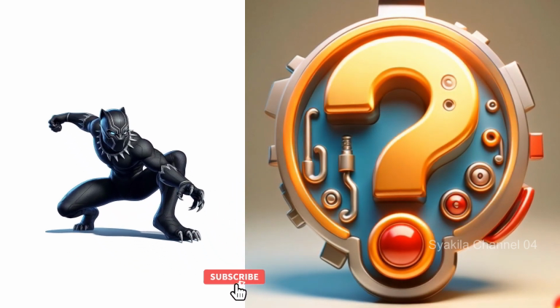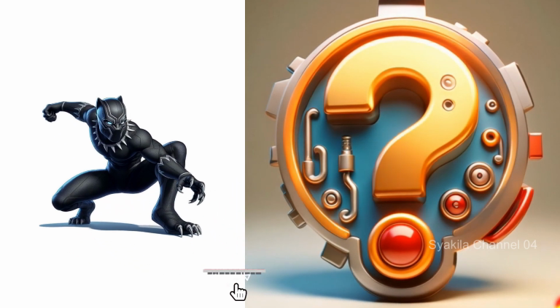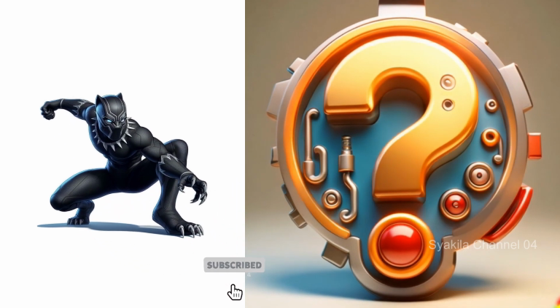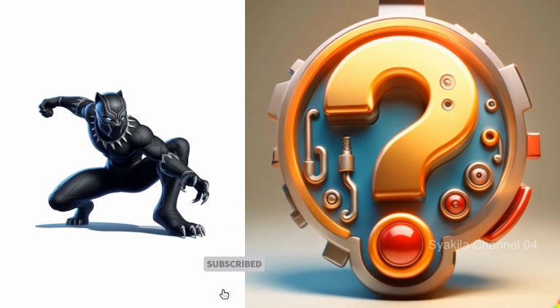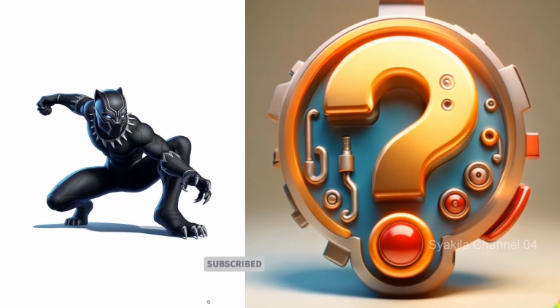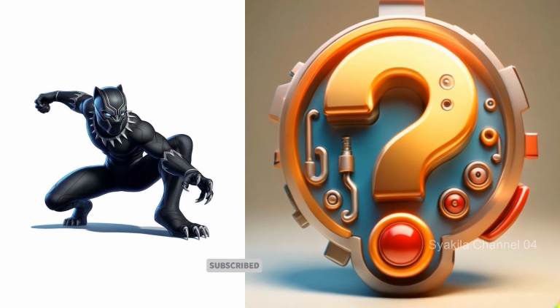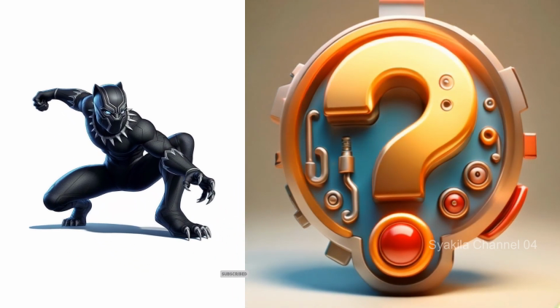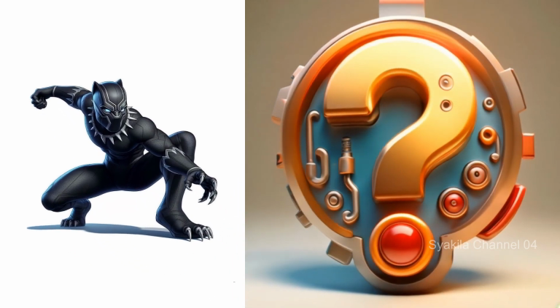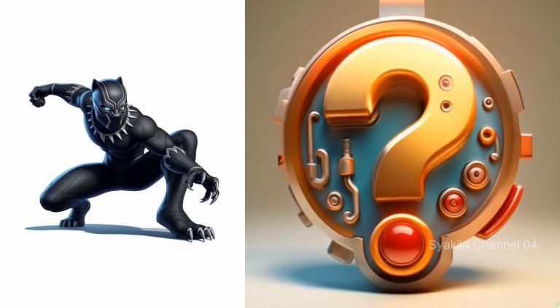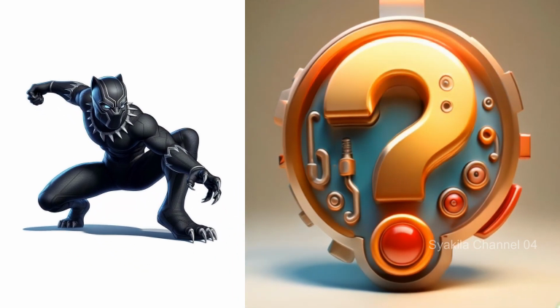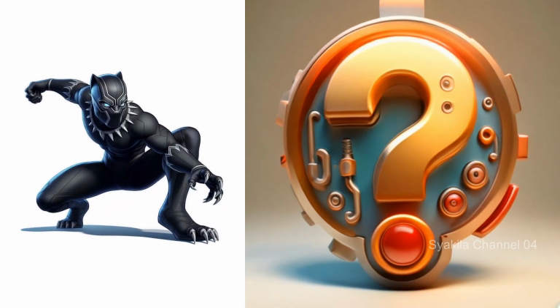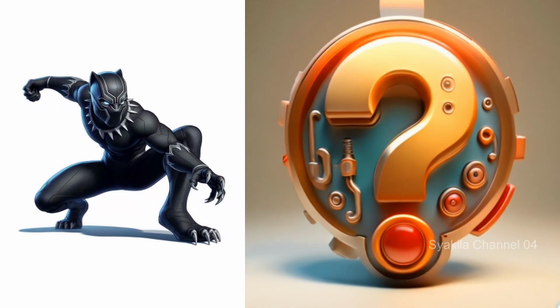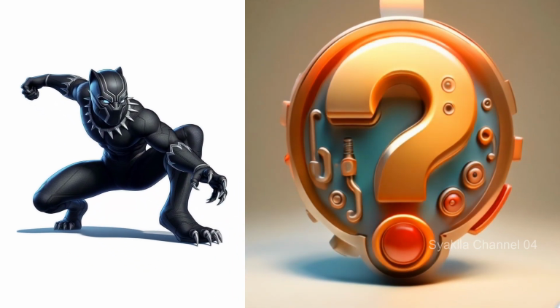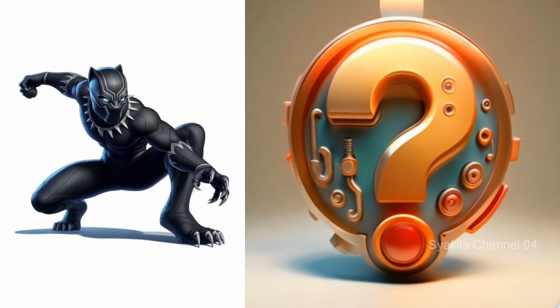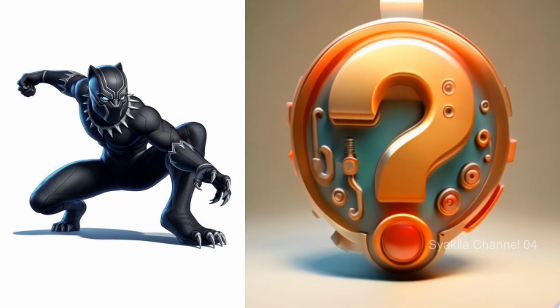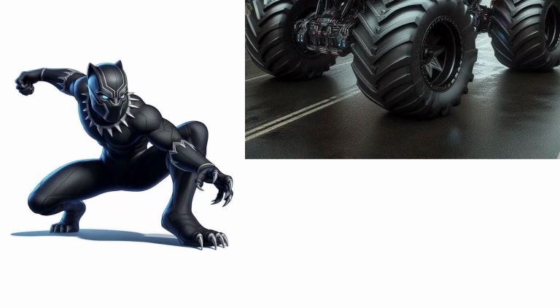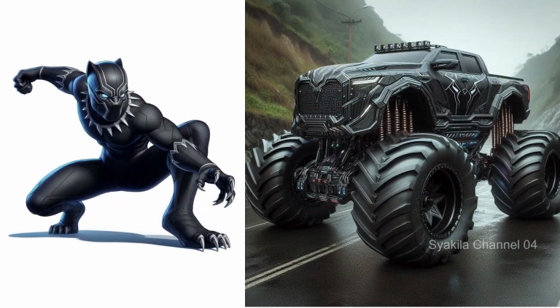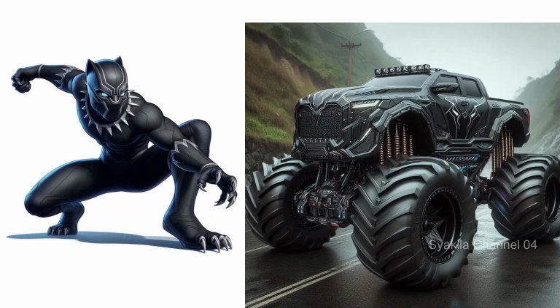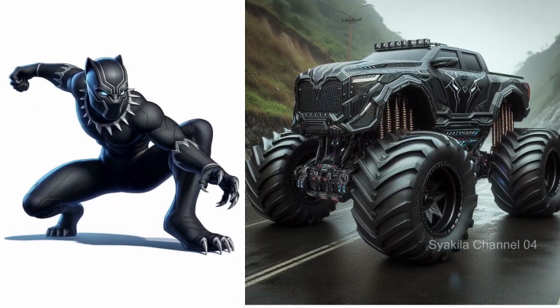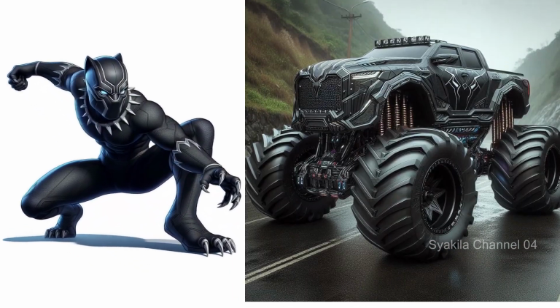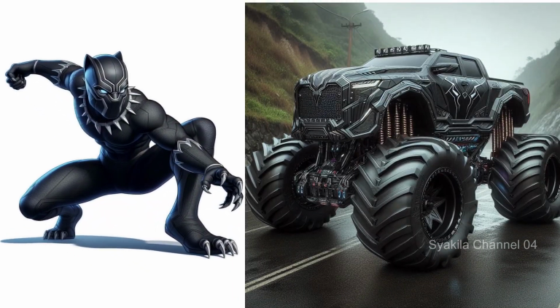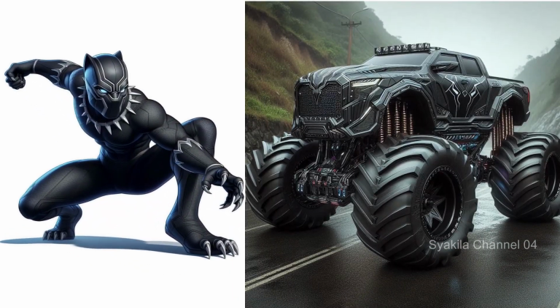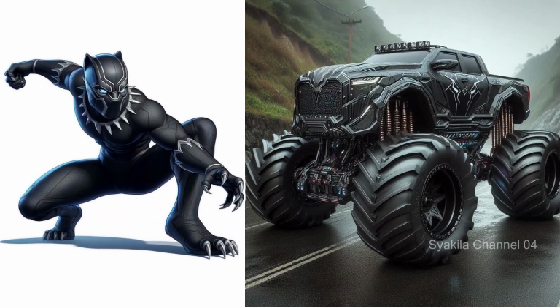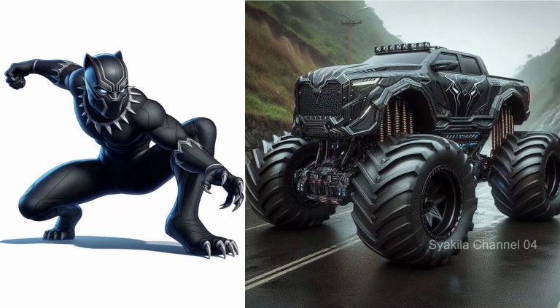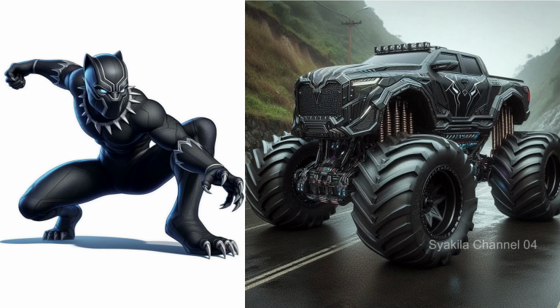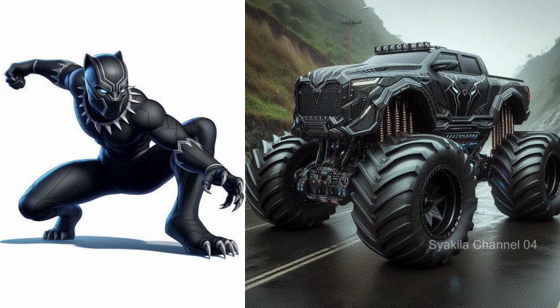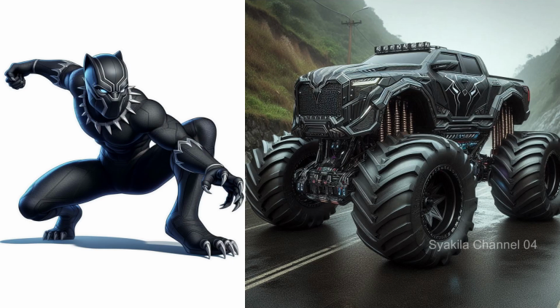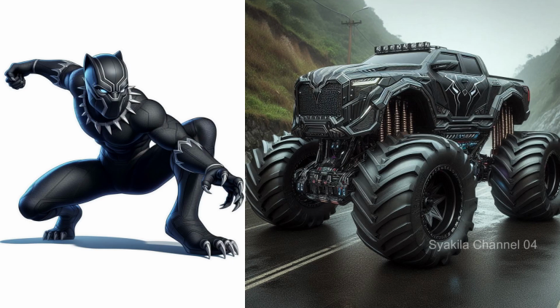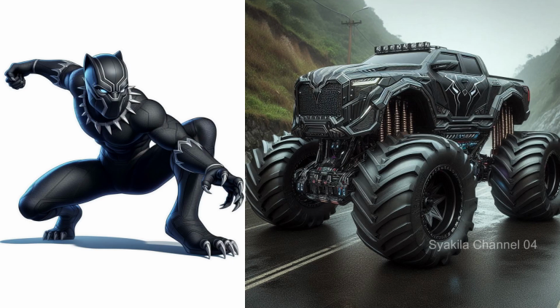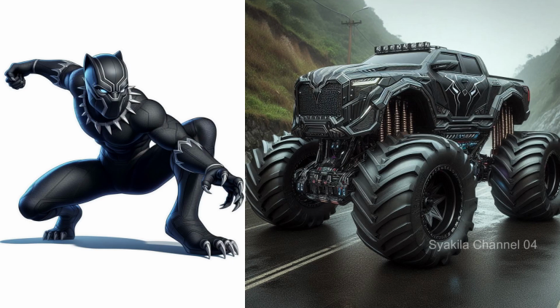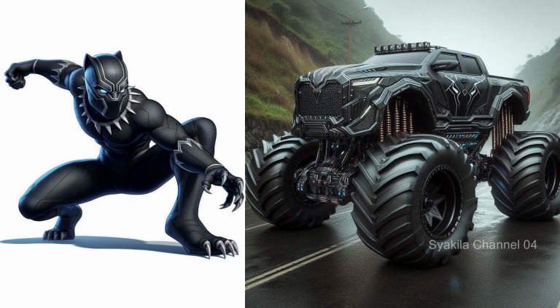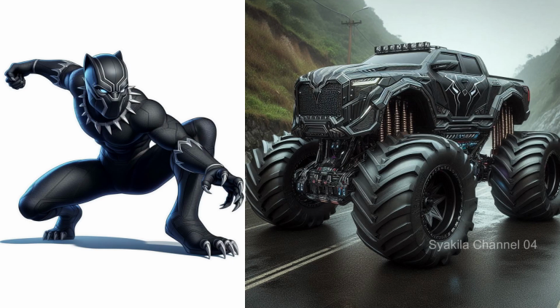Black Panther transformation into monster truck. This is a change of heroes from Wakanda.